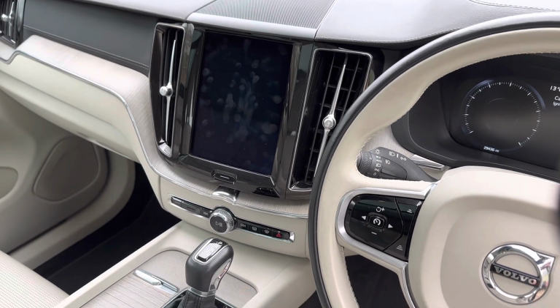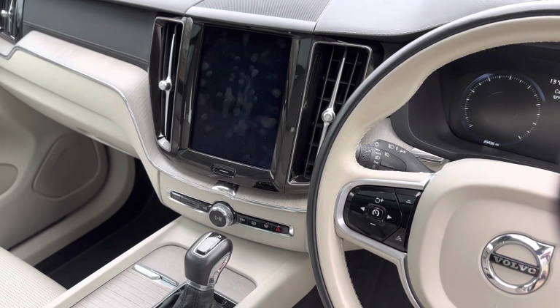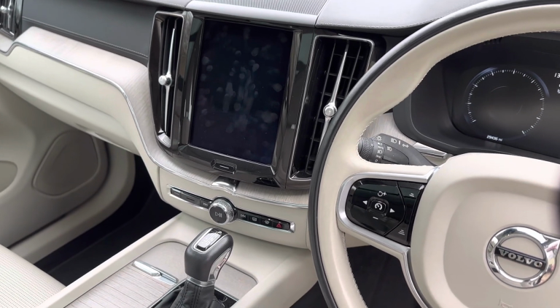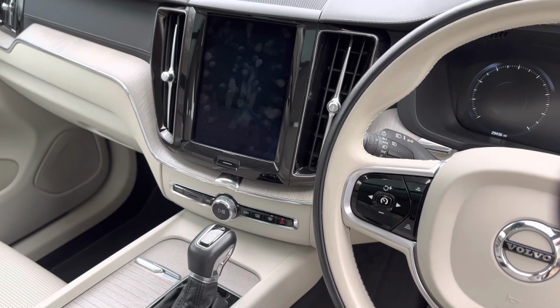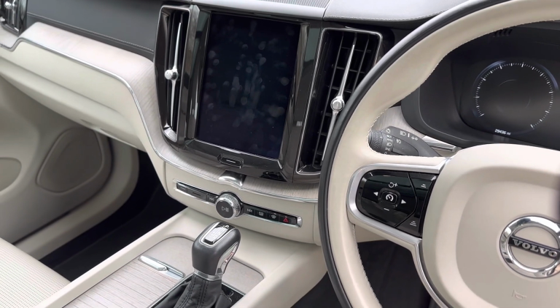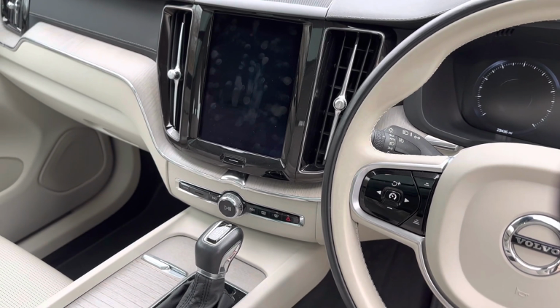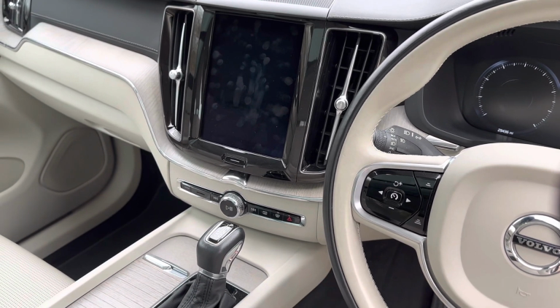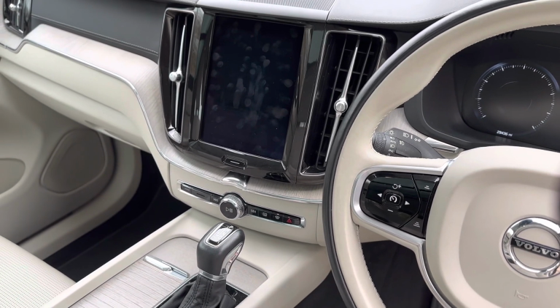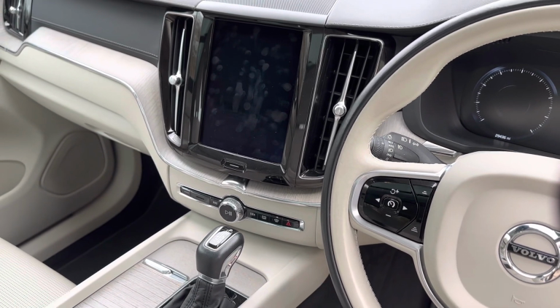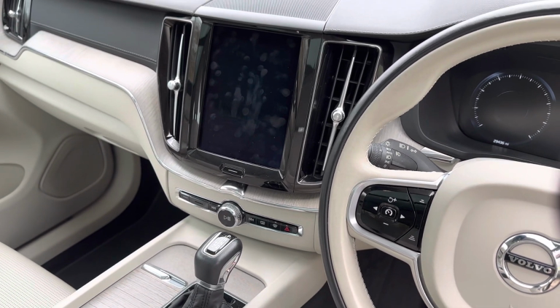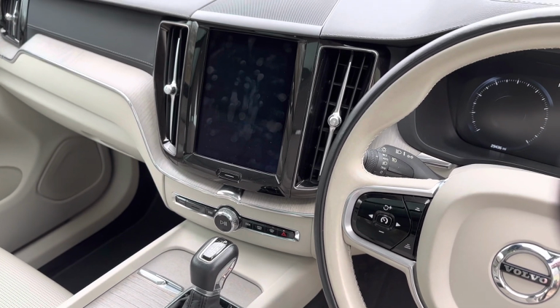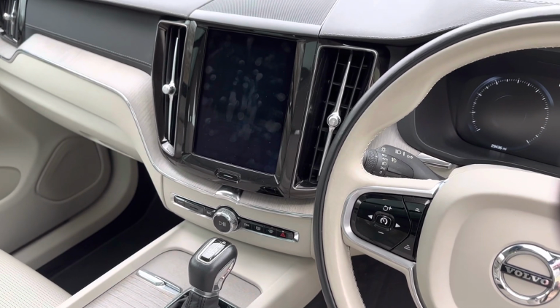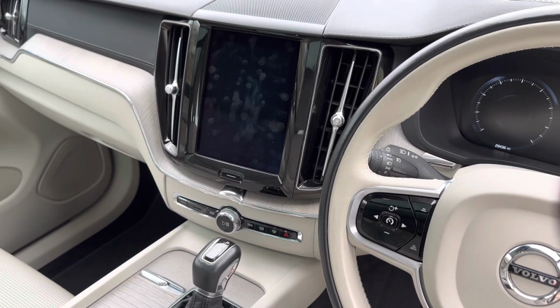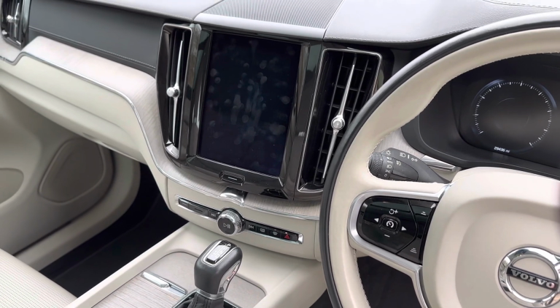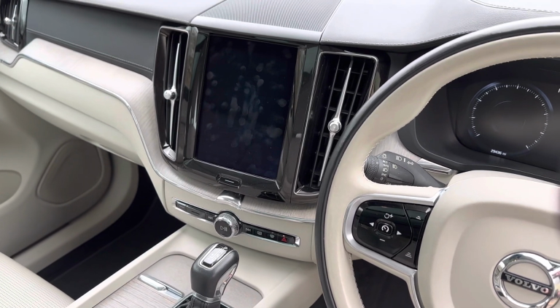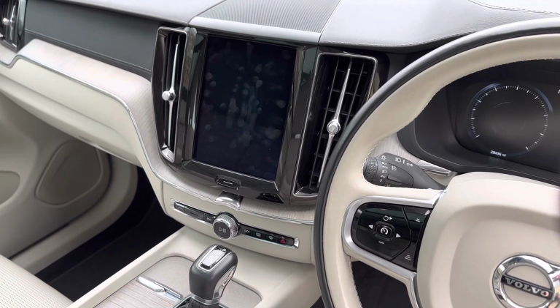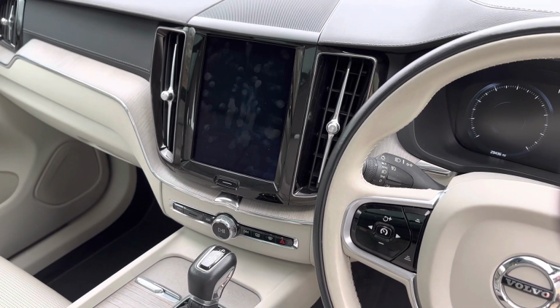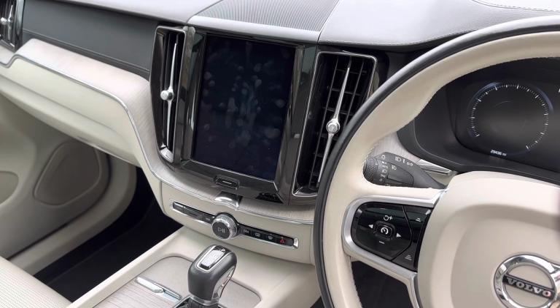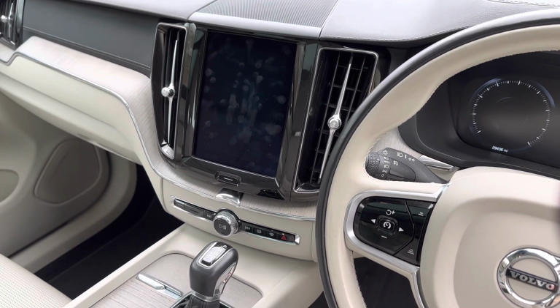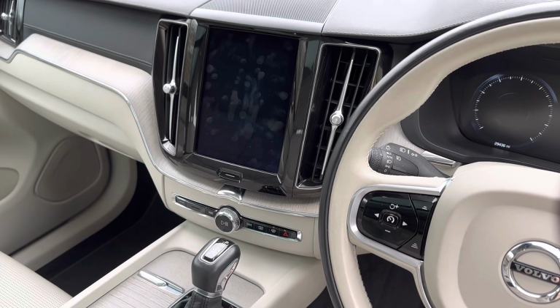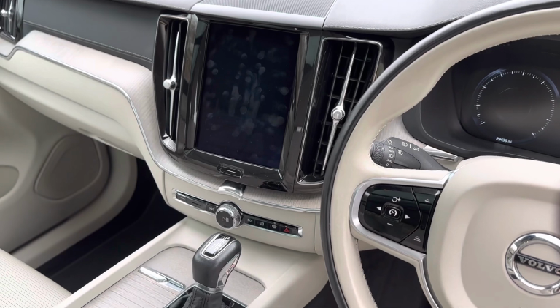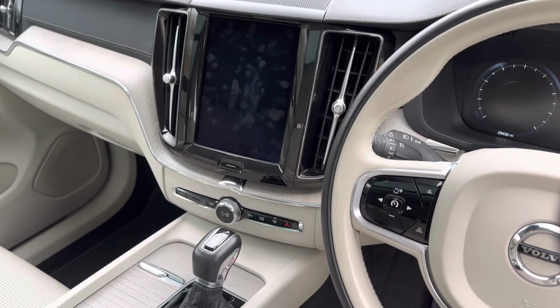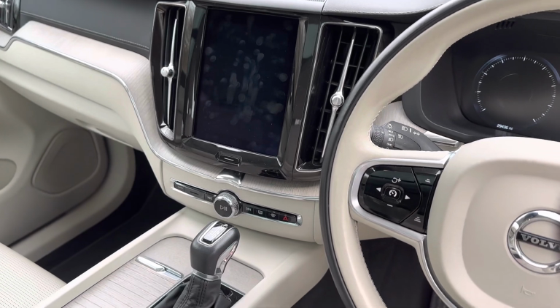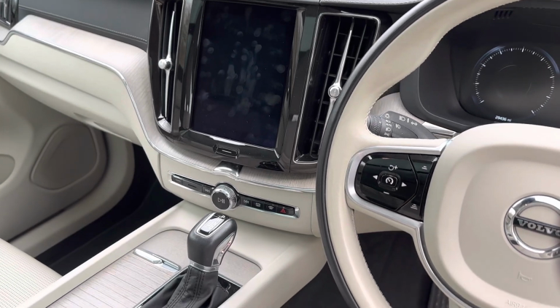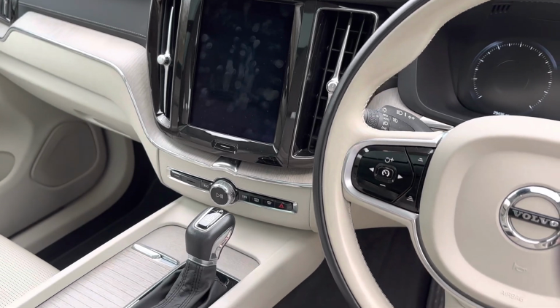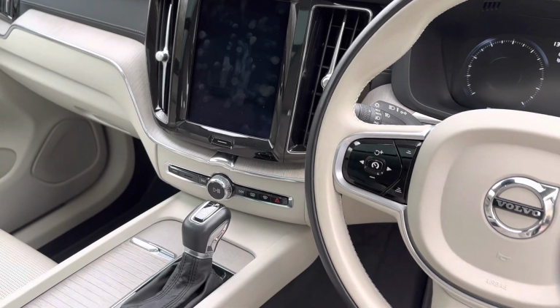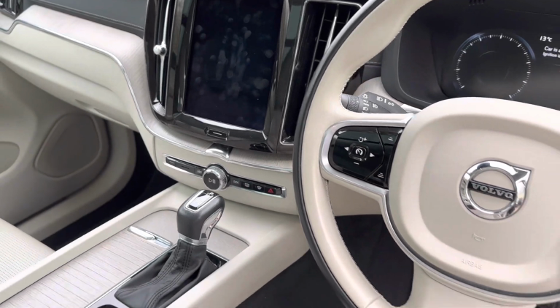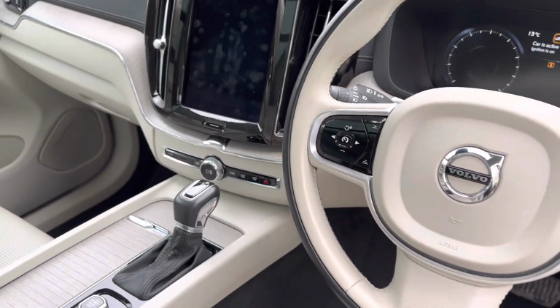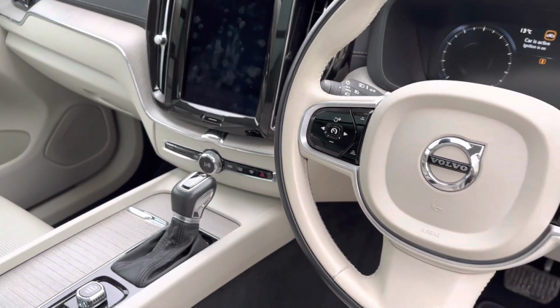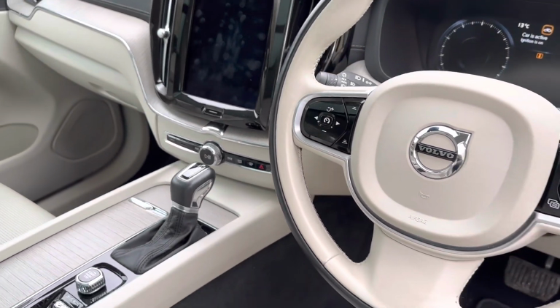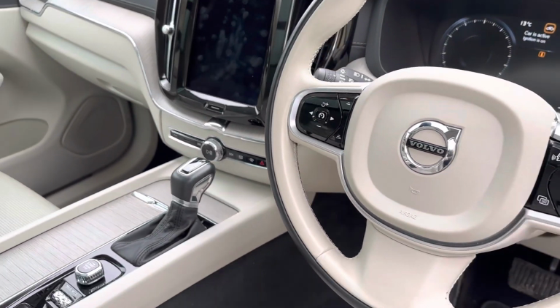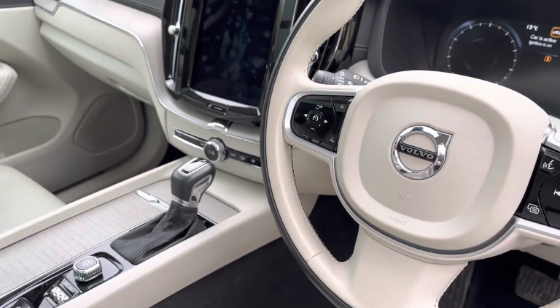The multimedia system includes satellite navigation, DAB radio, Bluetooth audio and telephony, and a USB plug-in.